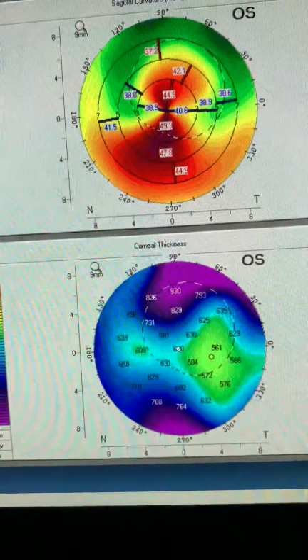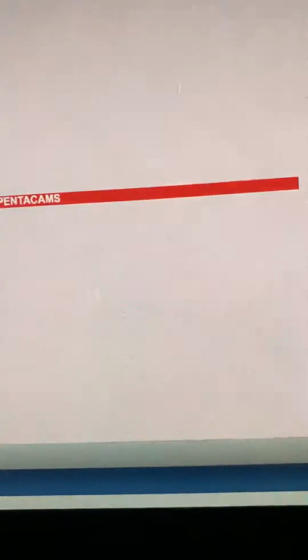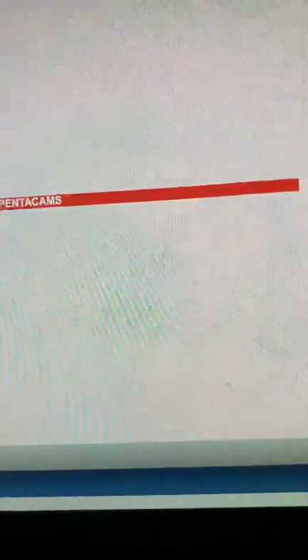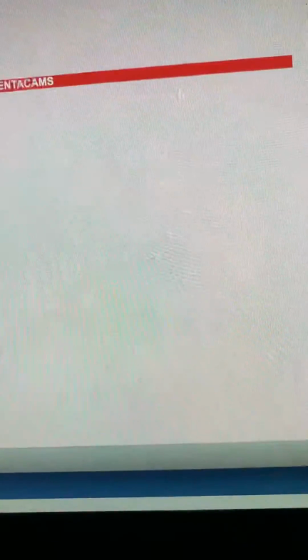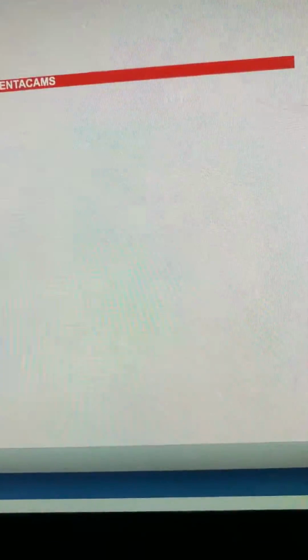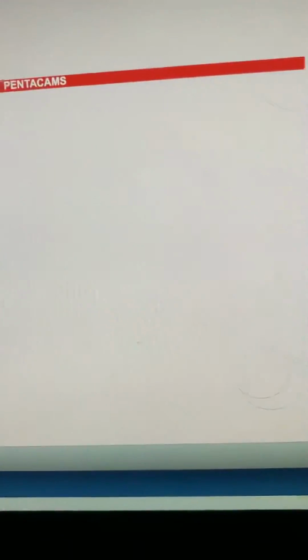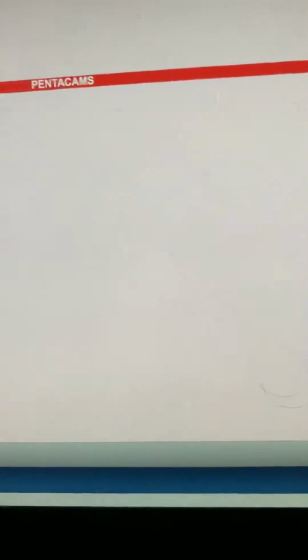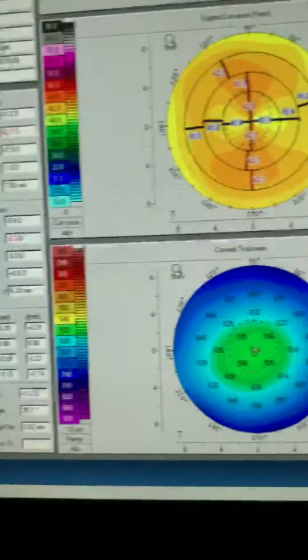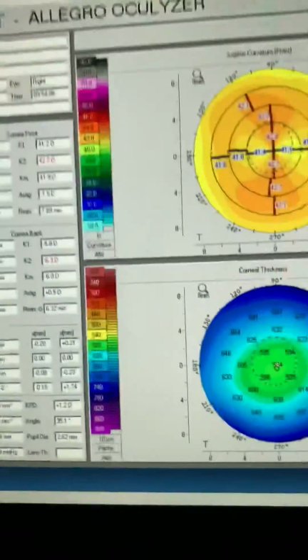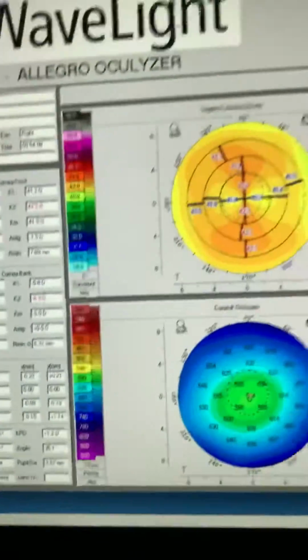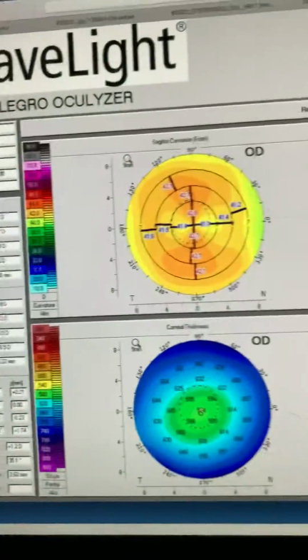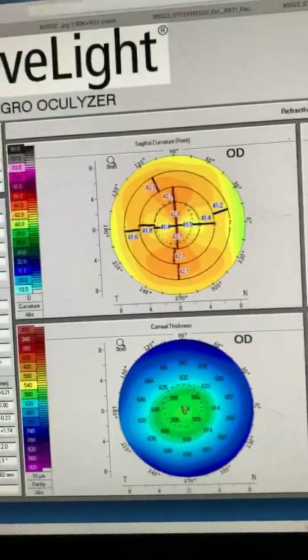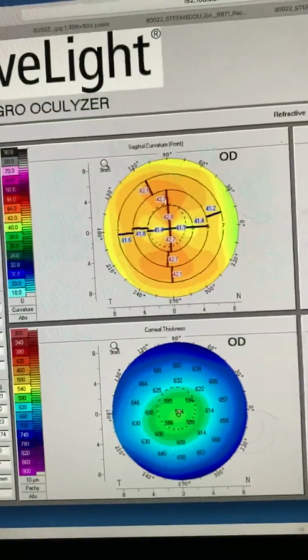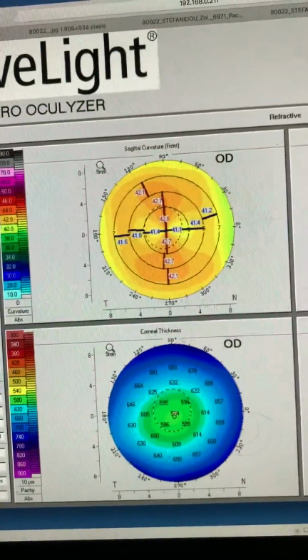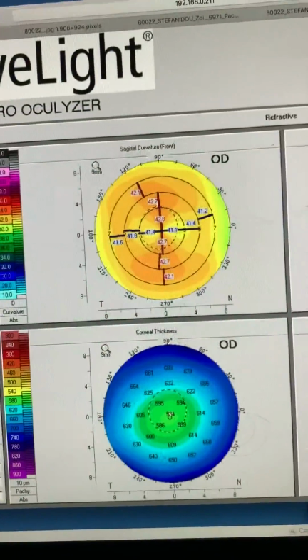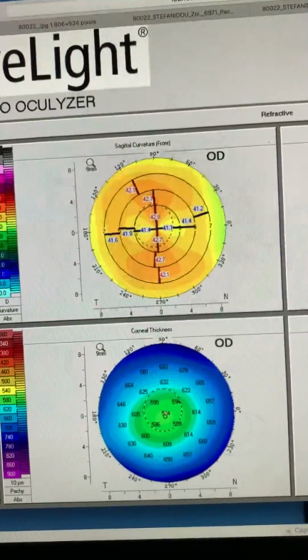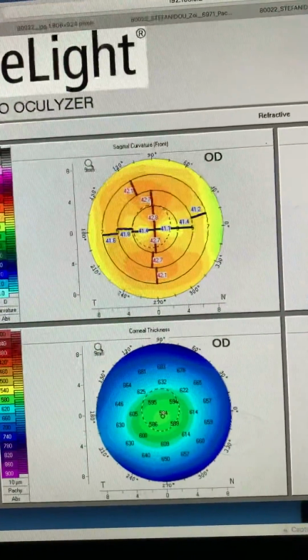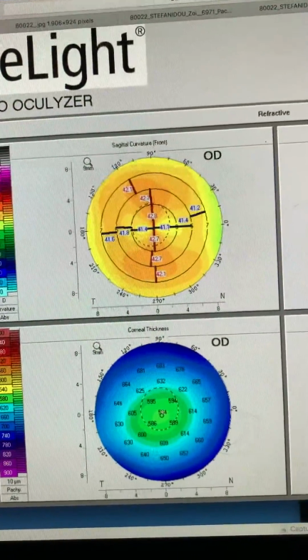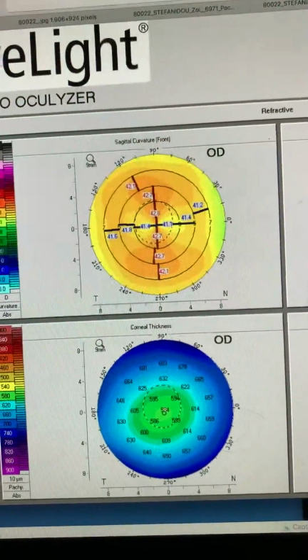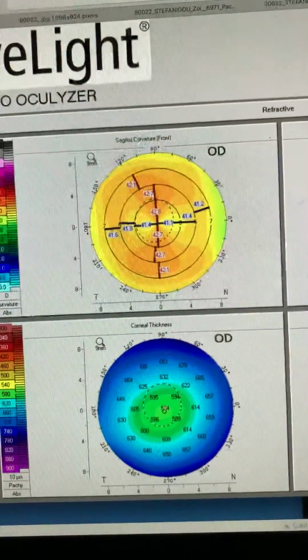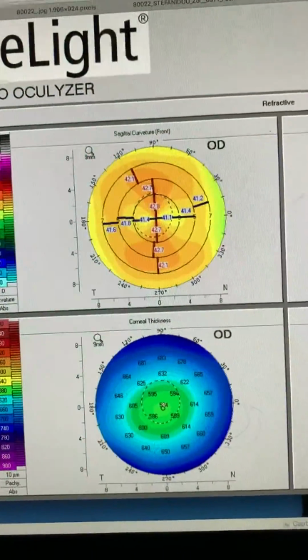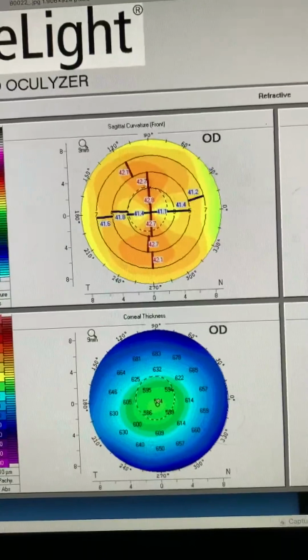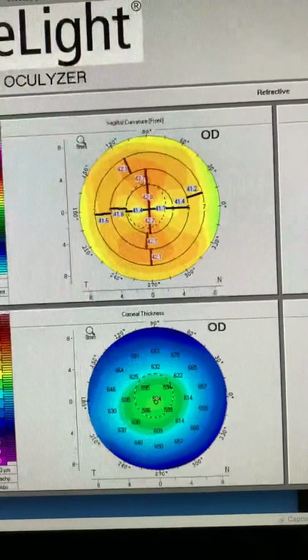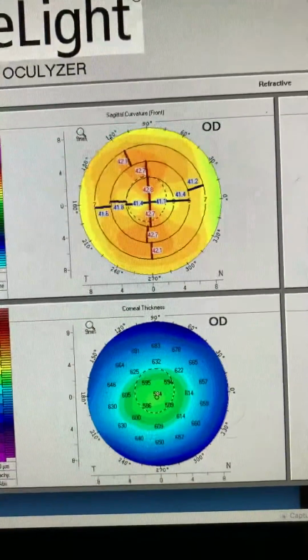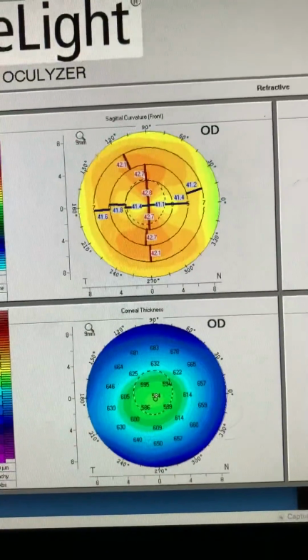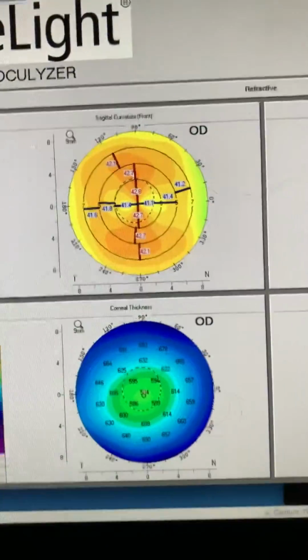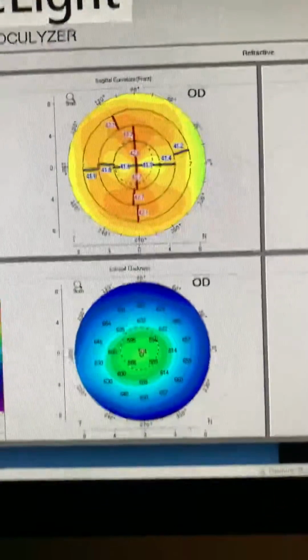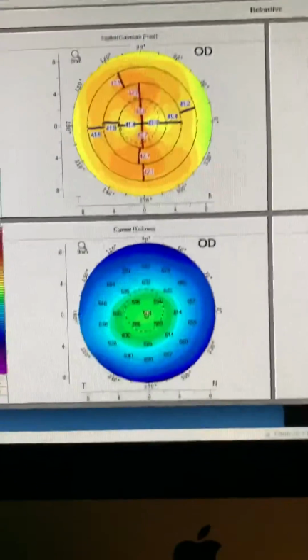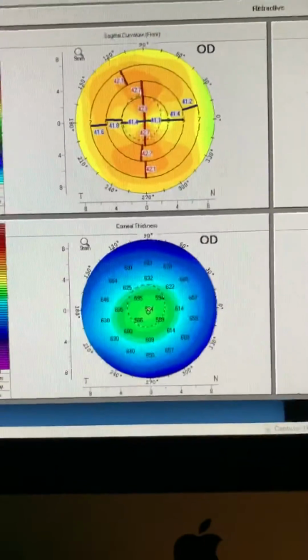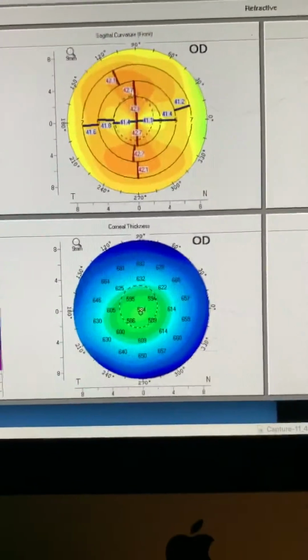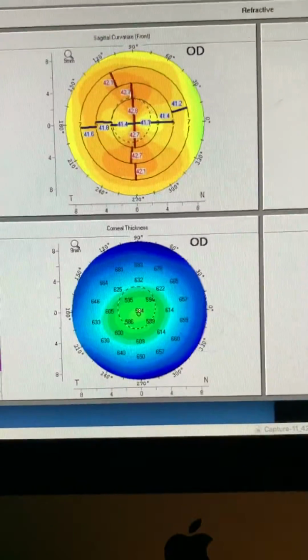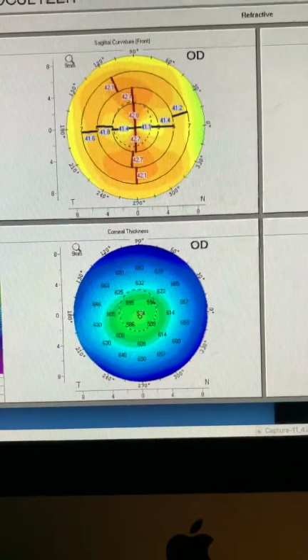The Pentacam is normal here, with just one and a half diopters of regular astigmatism and good thickness.